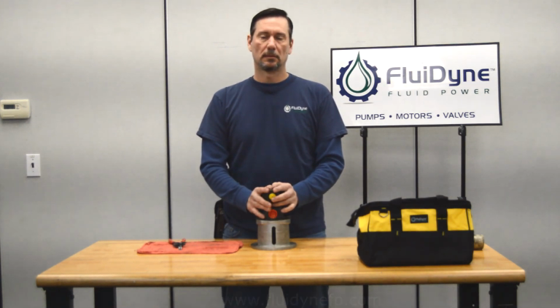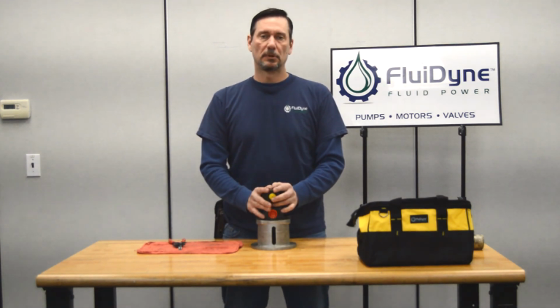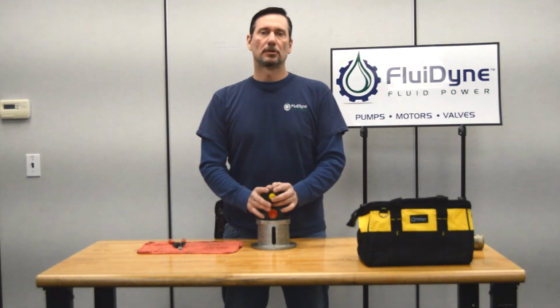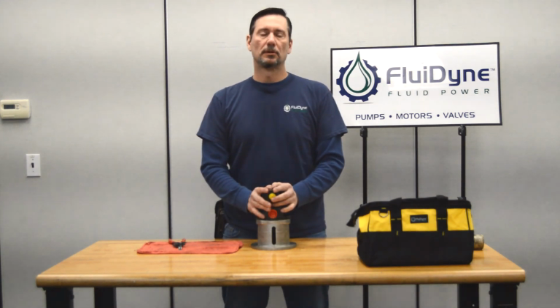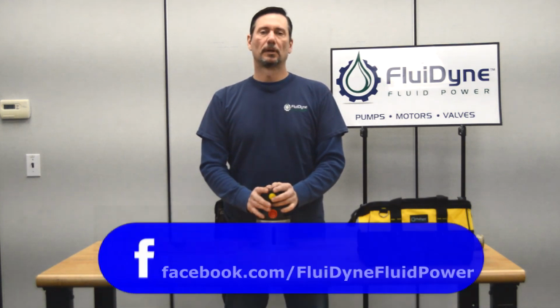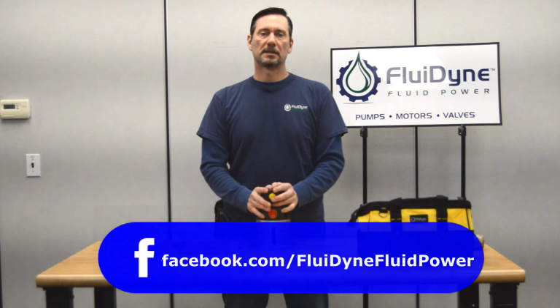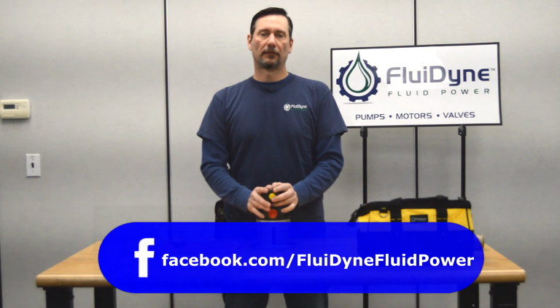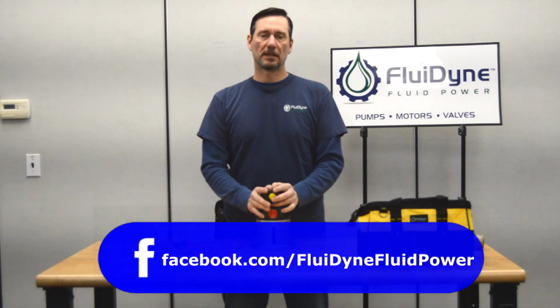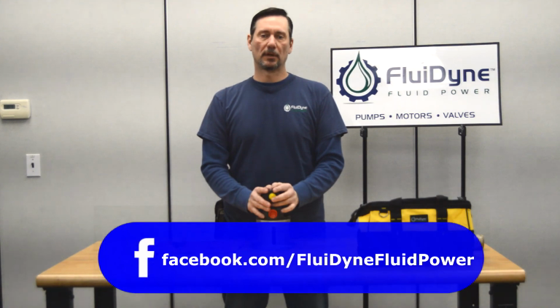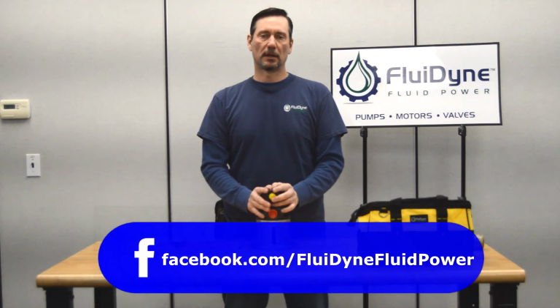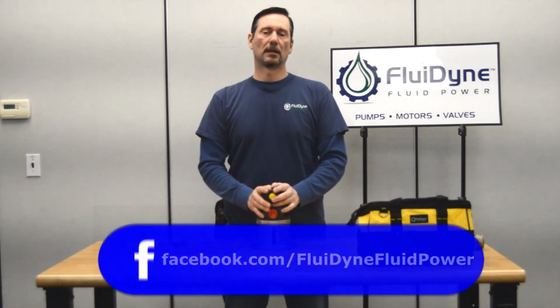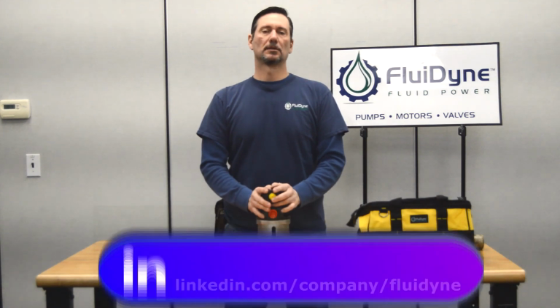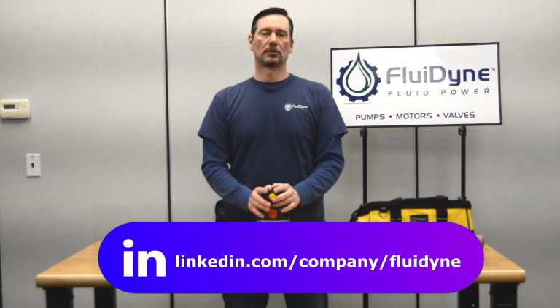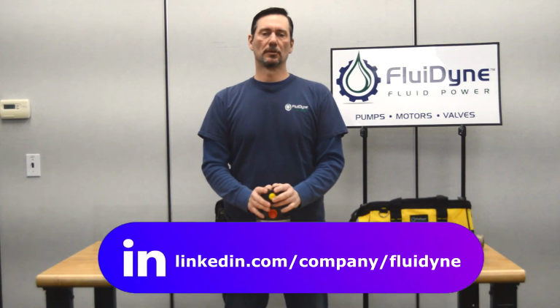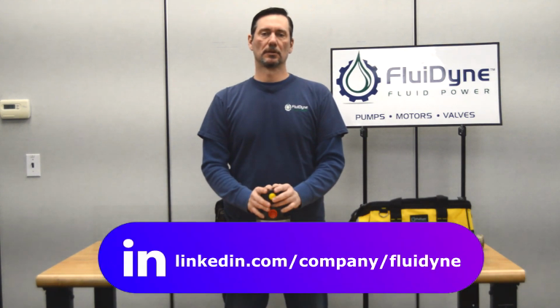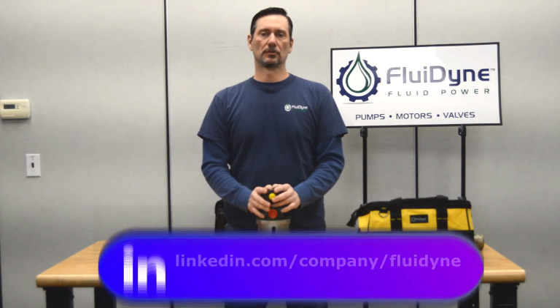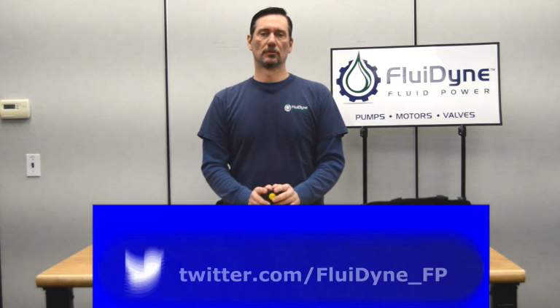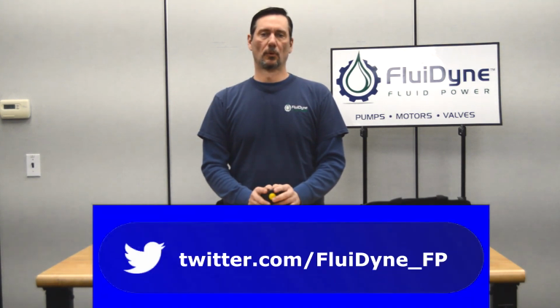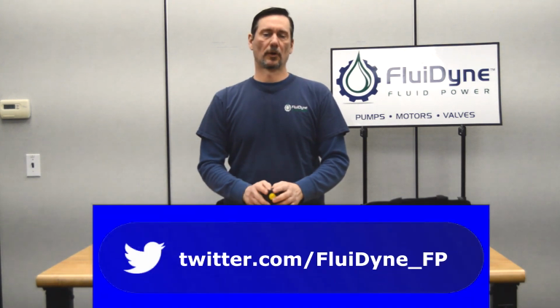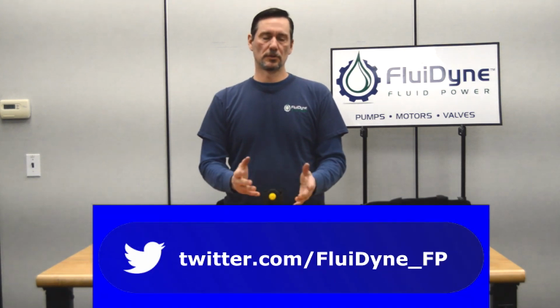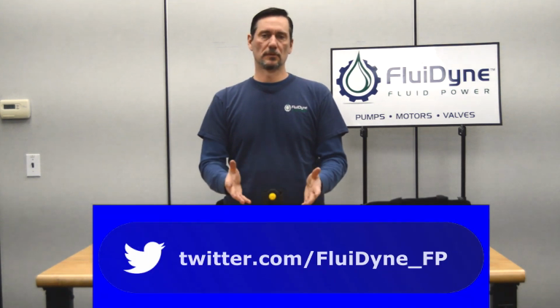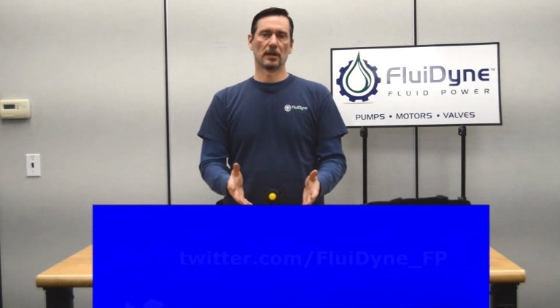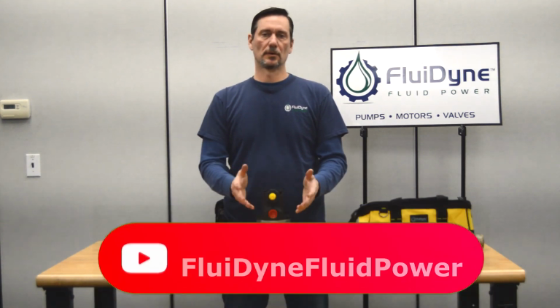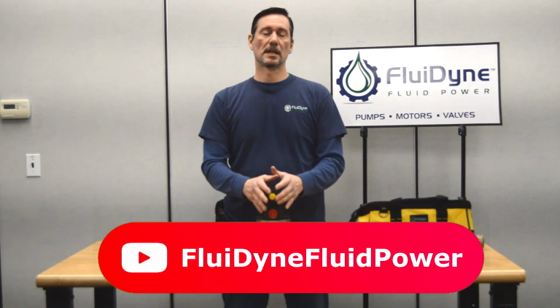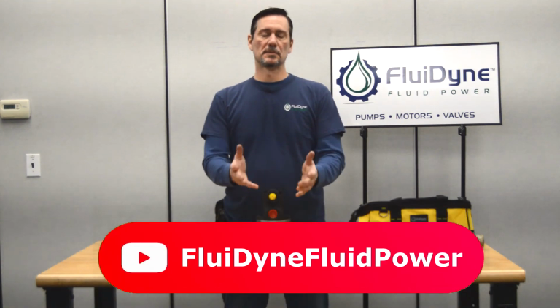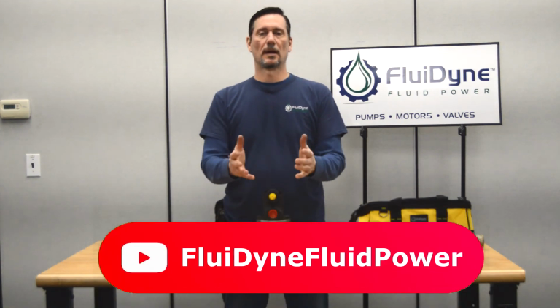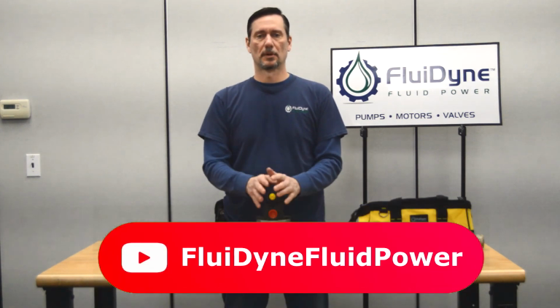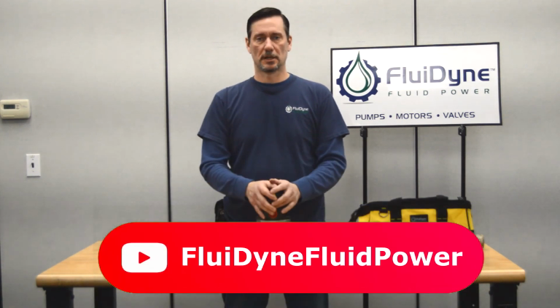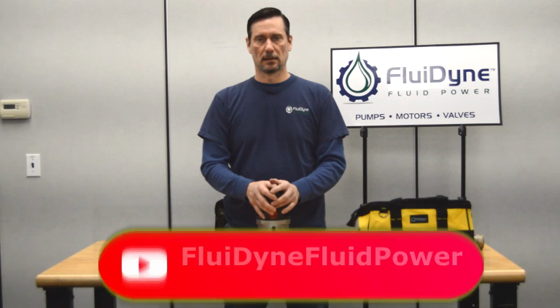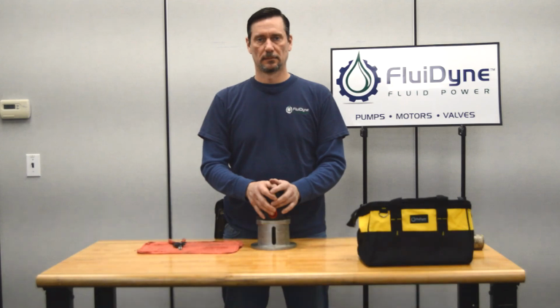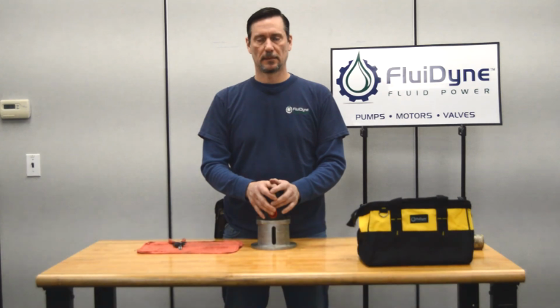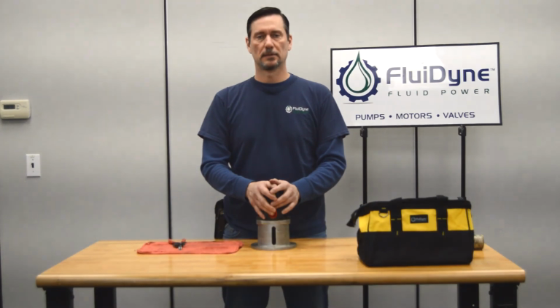Be sure to like us on Facebook and tune into more of our YouTube videos and subscribe to our channel. Thank you.